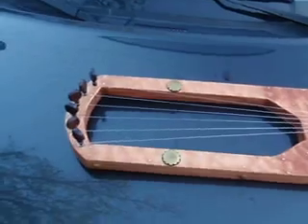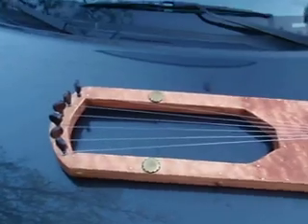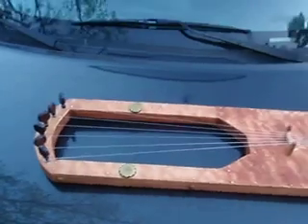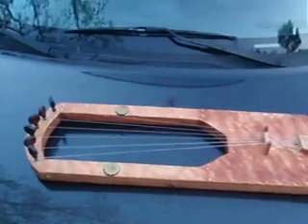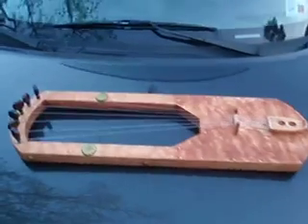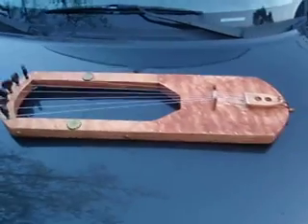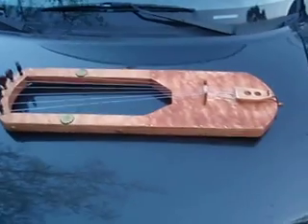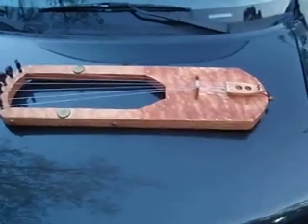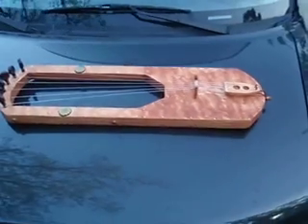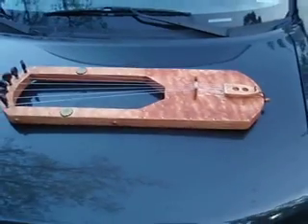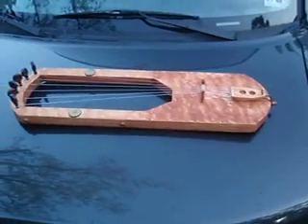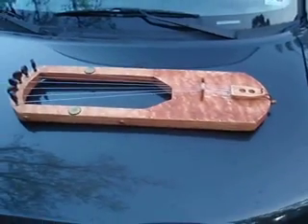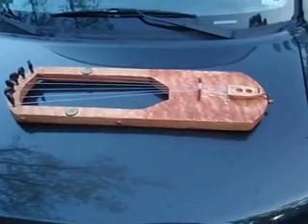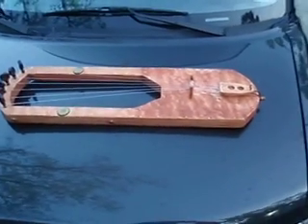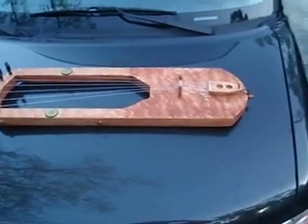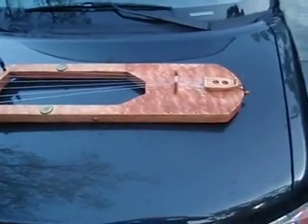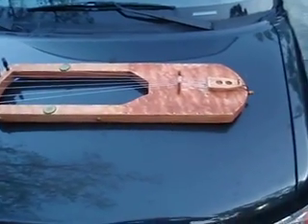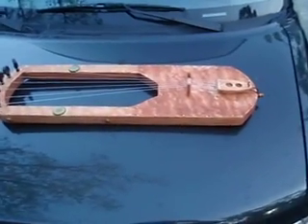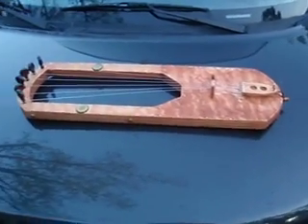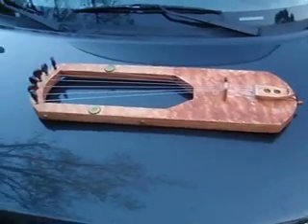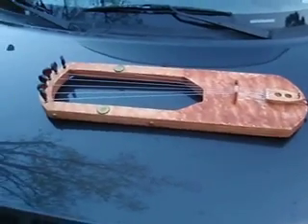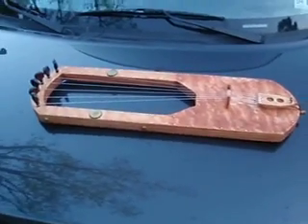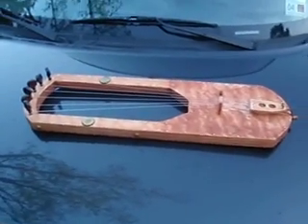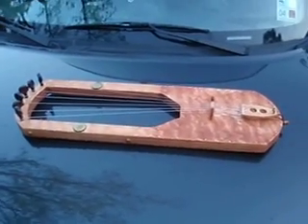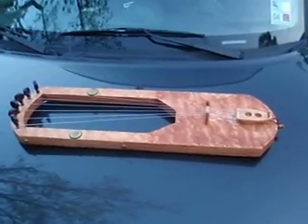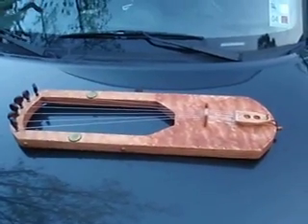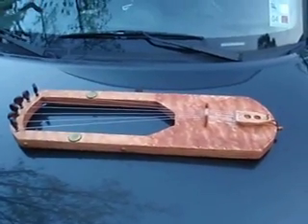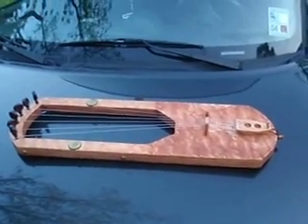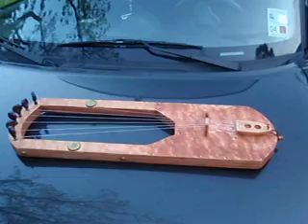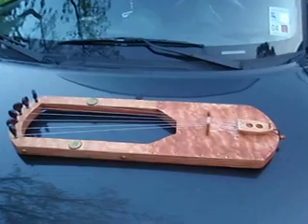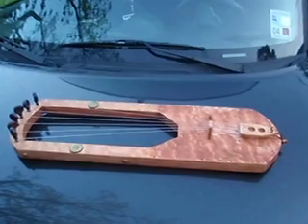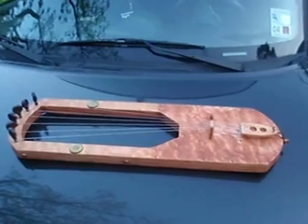They're not really hard to make. Hope you enjoyed.